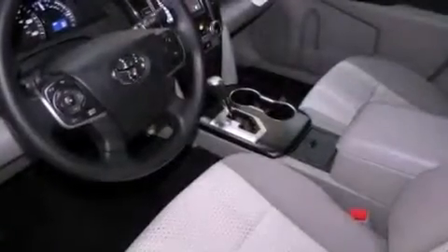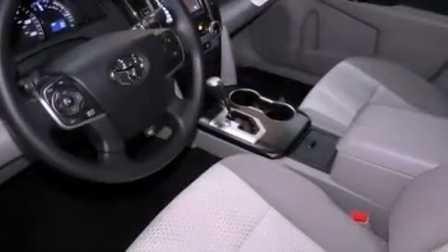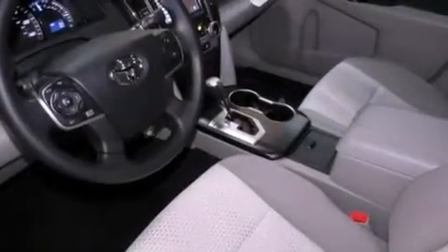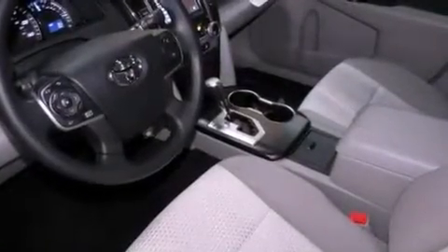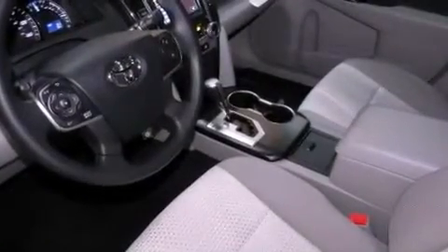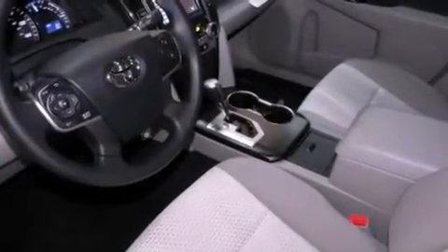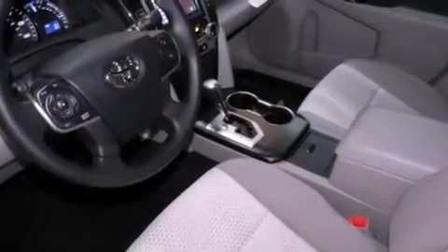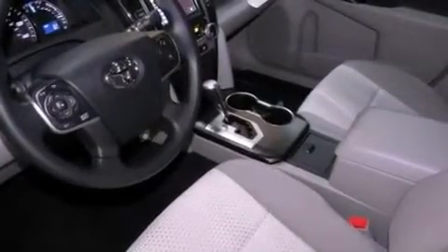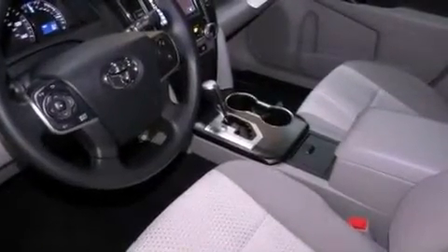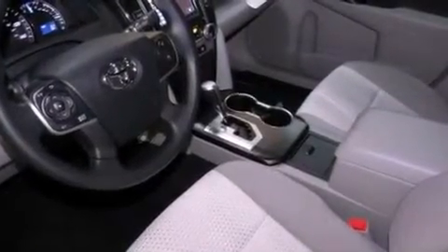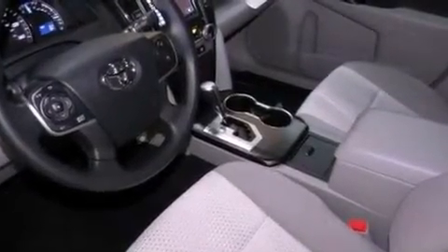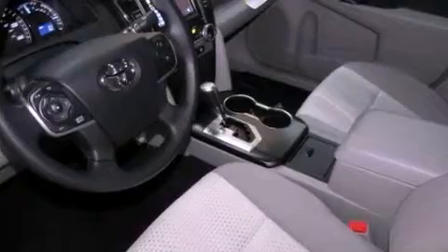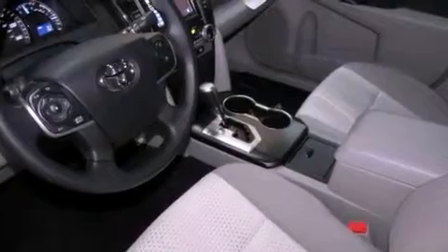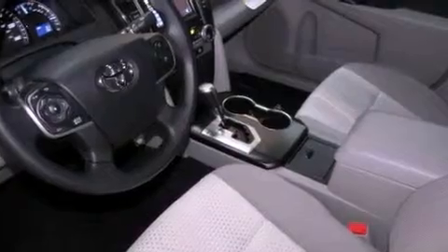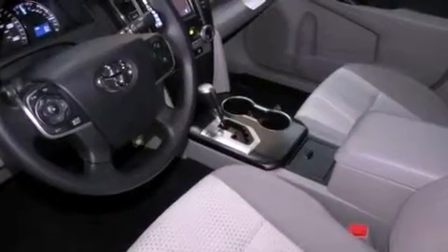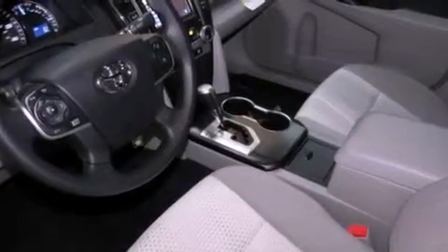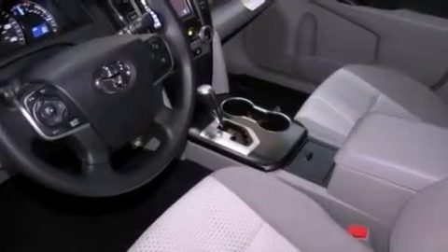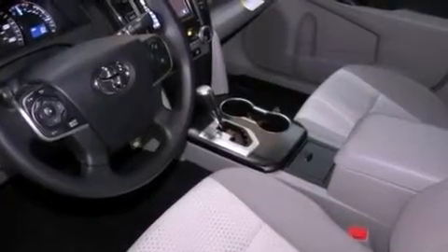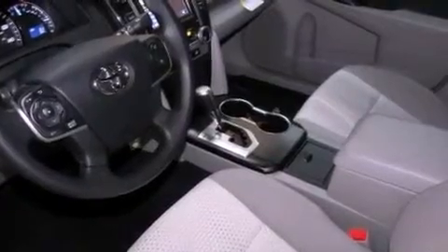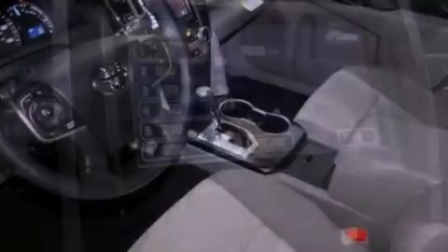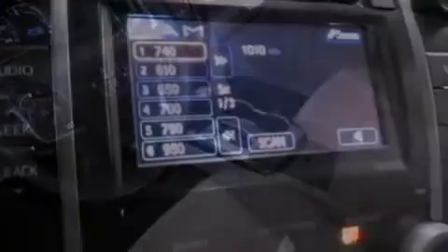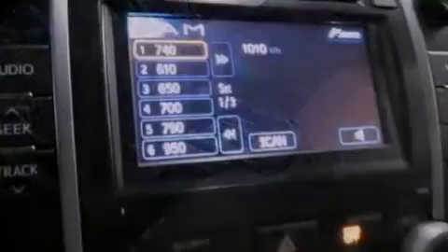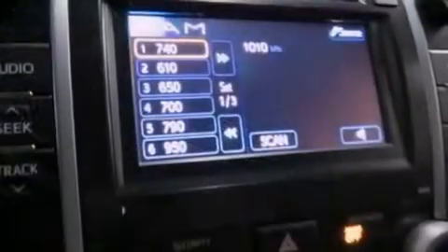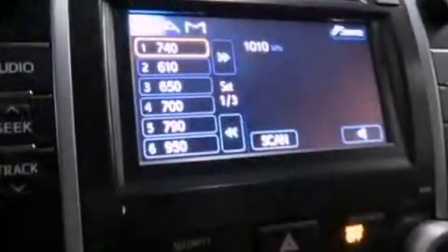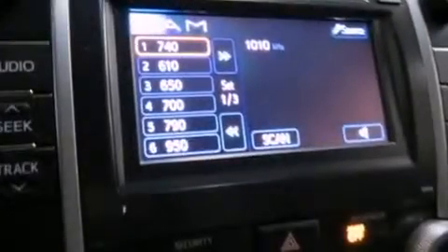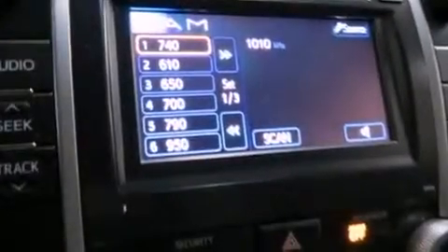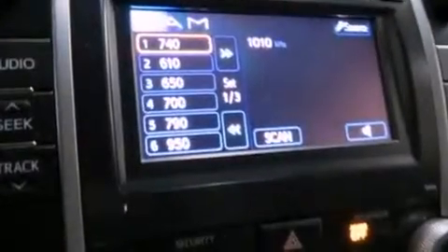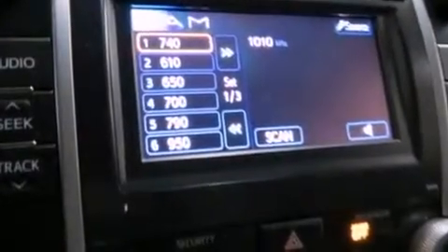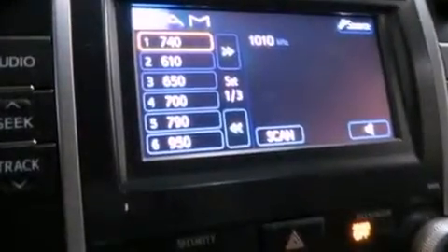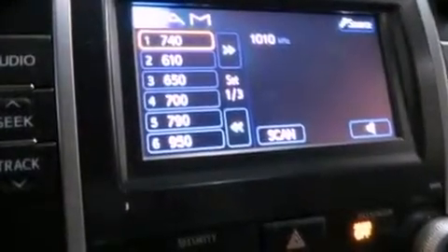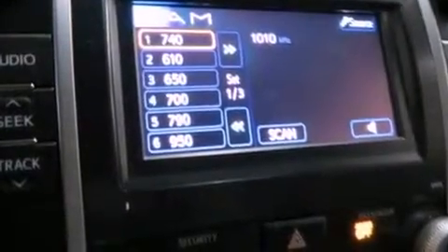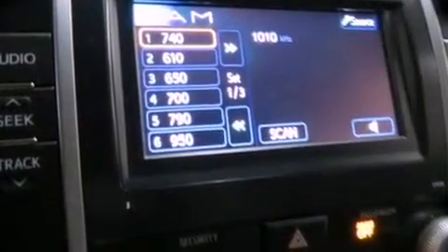Rear seat childproof door locks, a keyless entry system, and a vehicle anti-theft system.